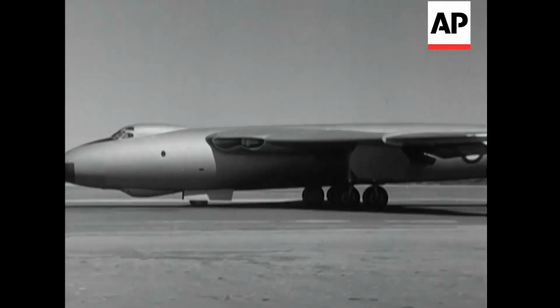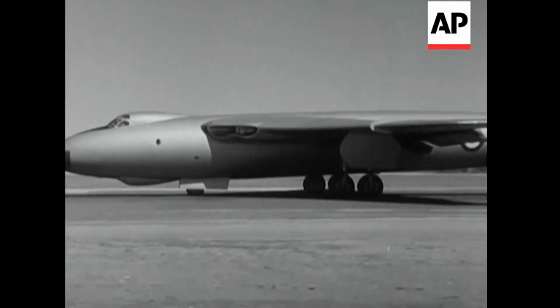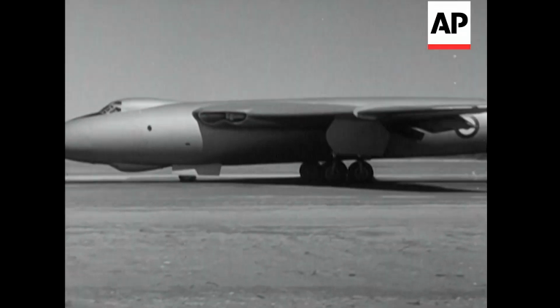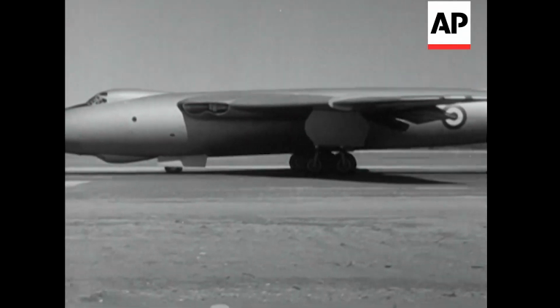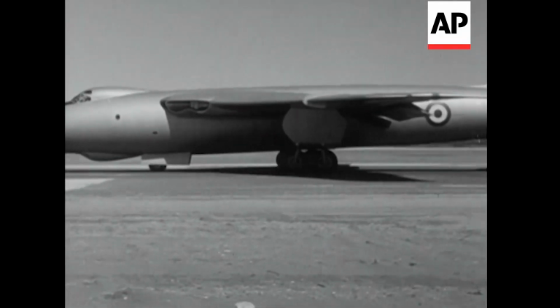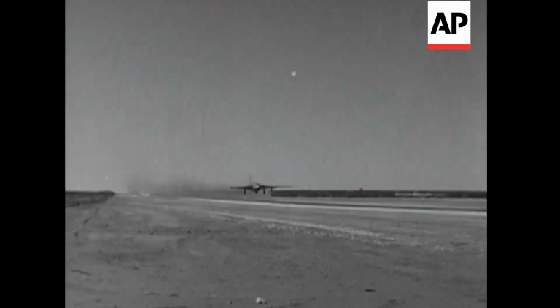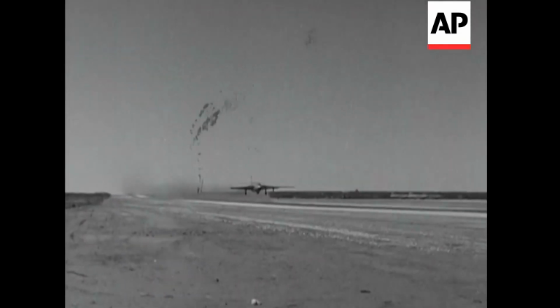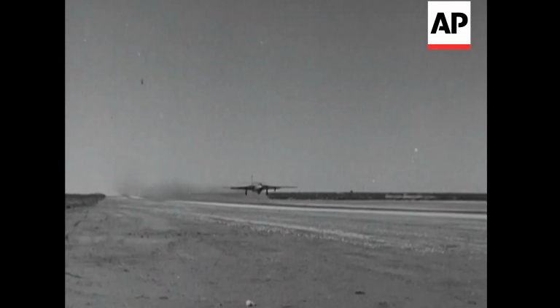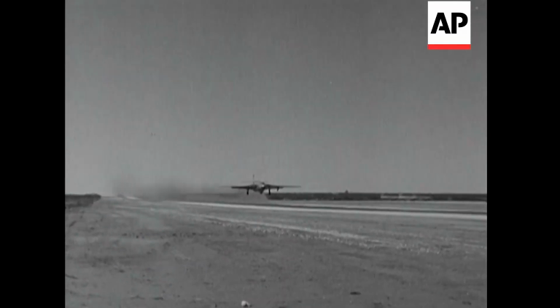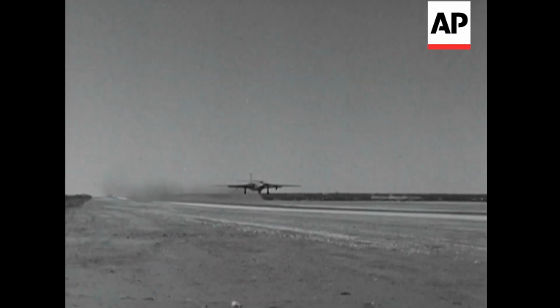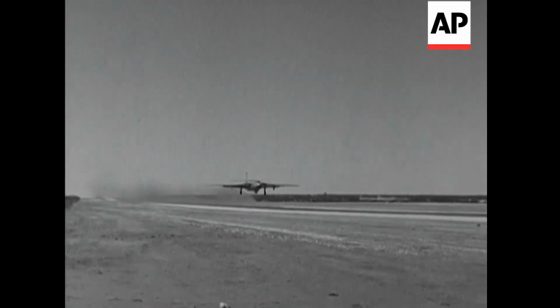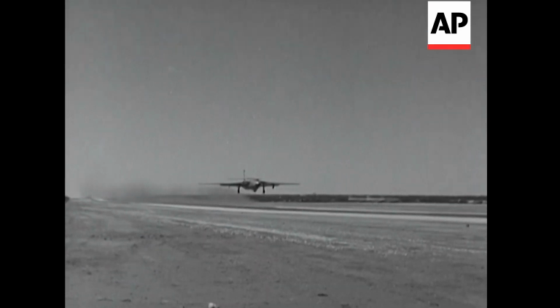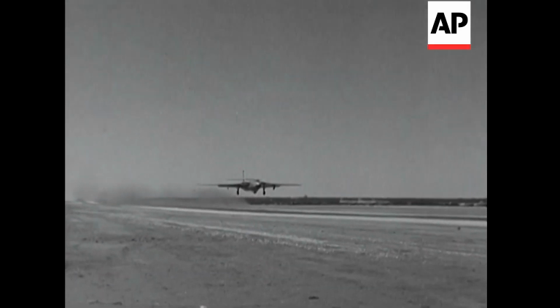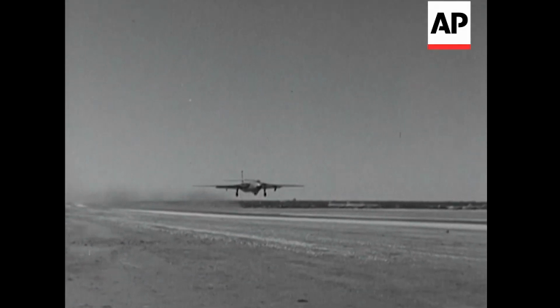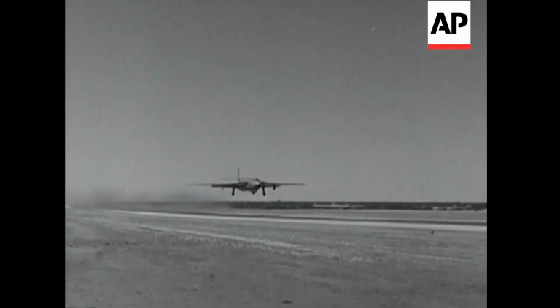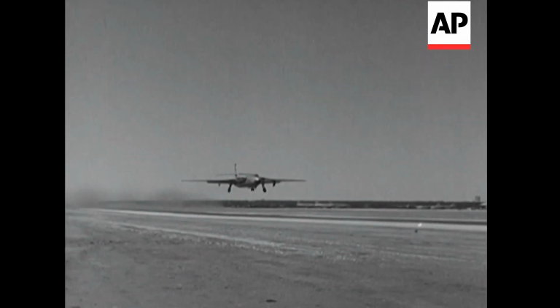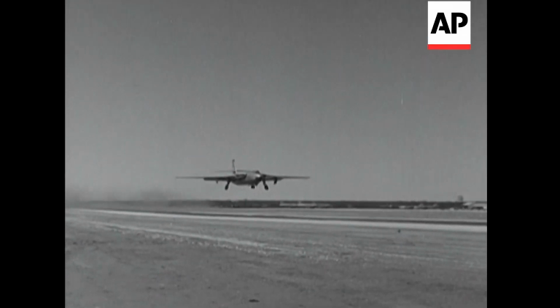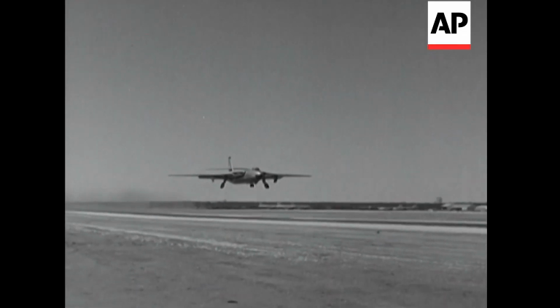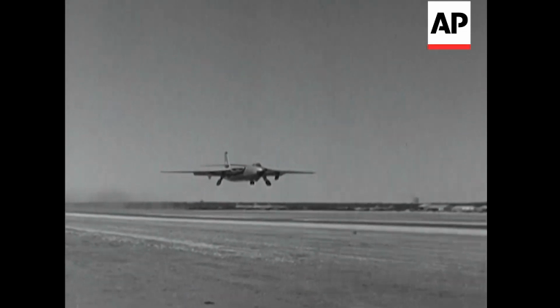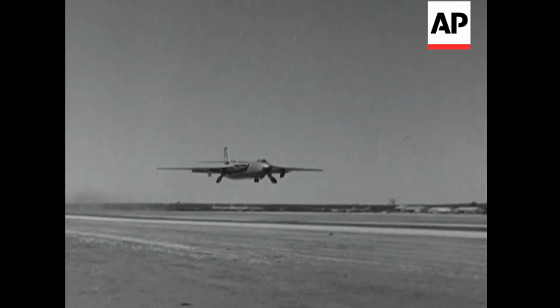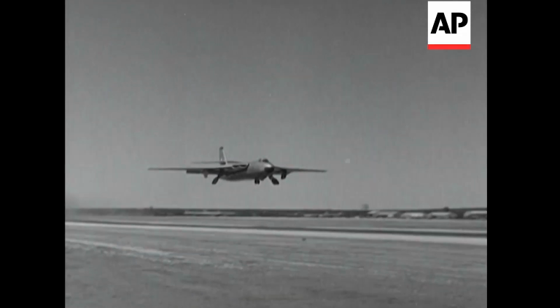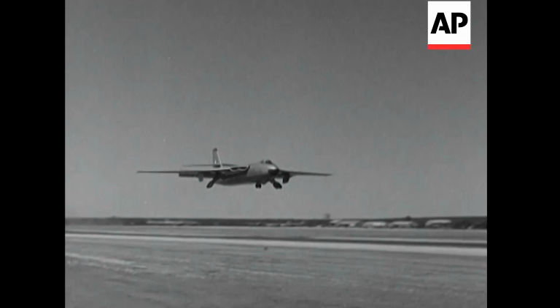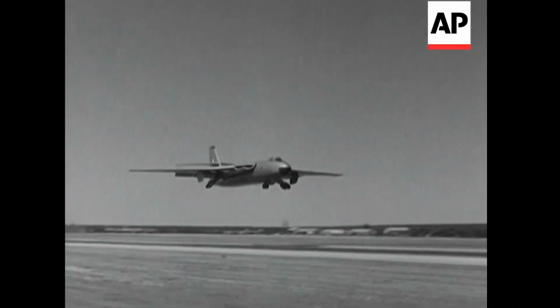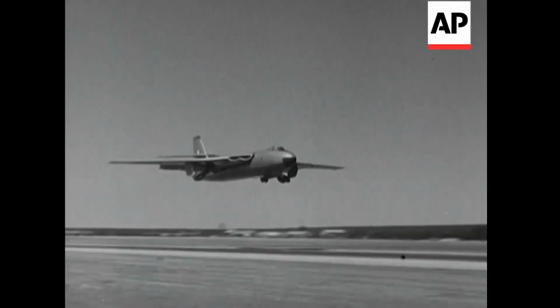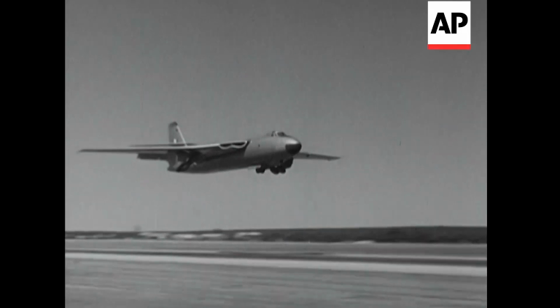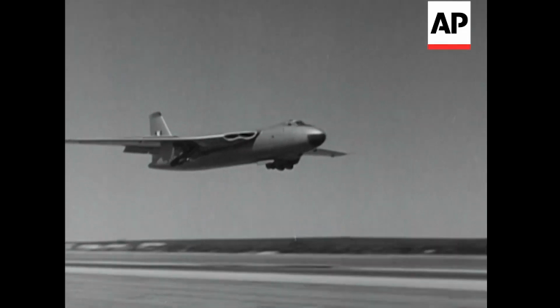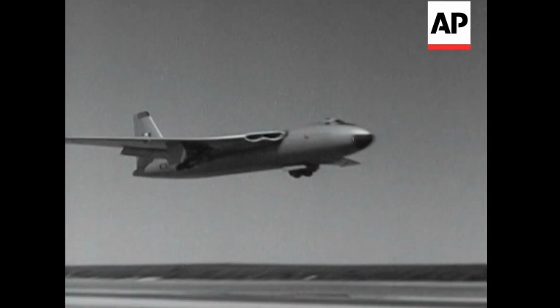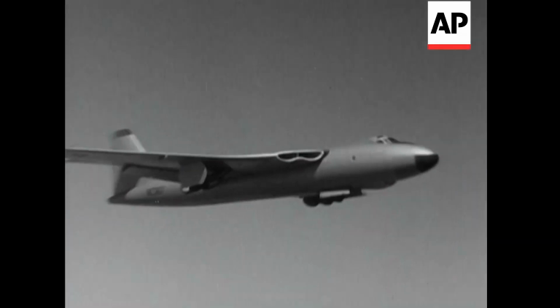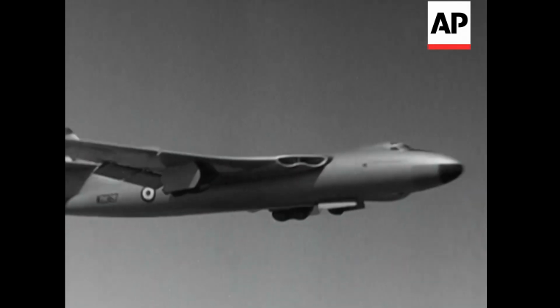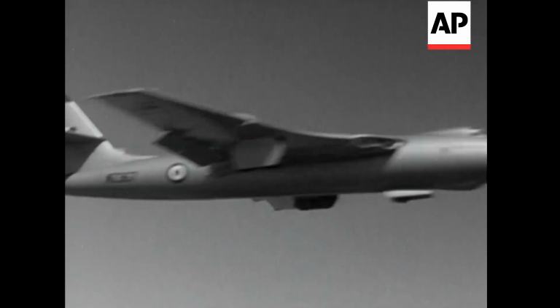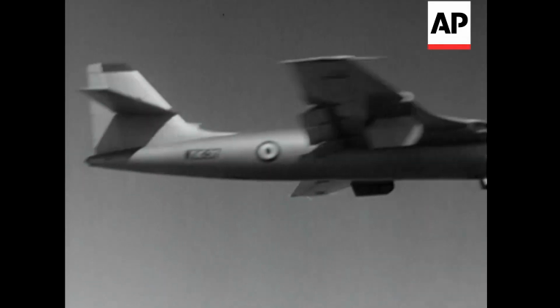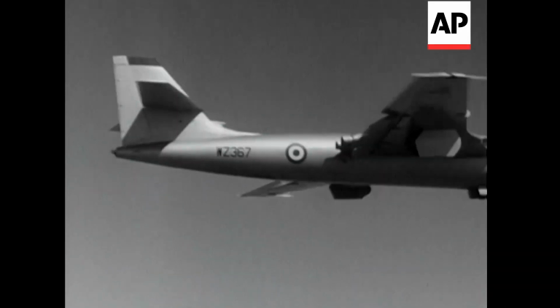The Valiant, as we know, is one of Britain's A-bombers. And here's one winging away over Maralinga, to drop another device during last year's series.